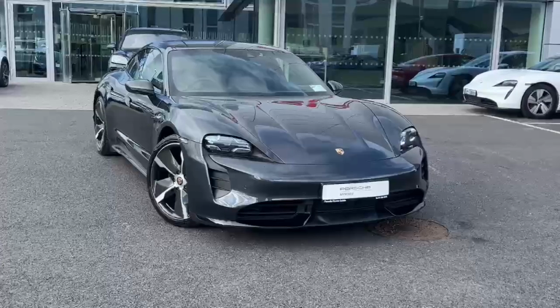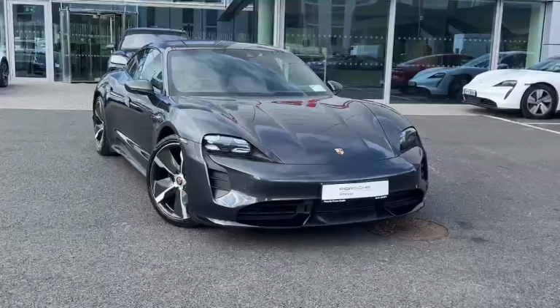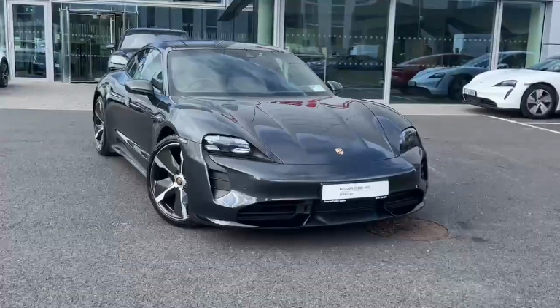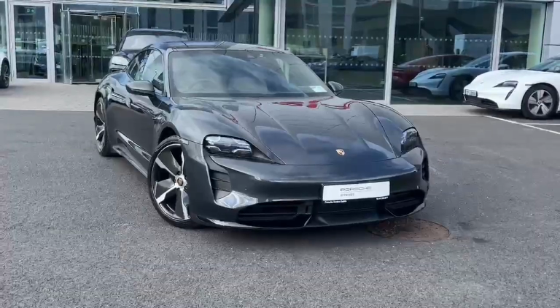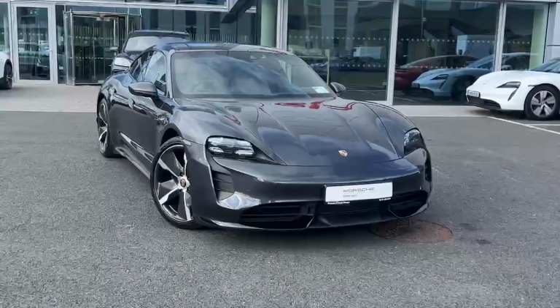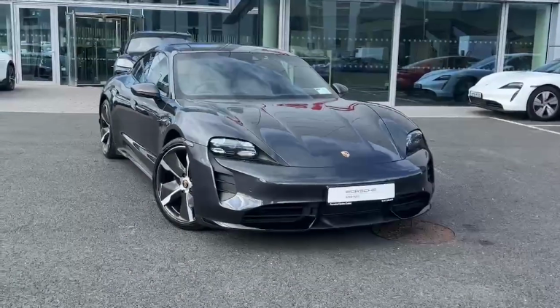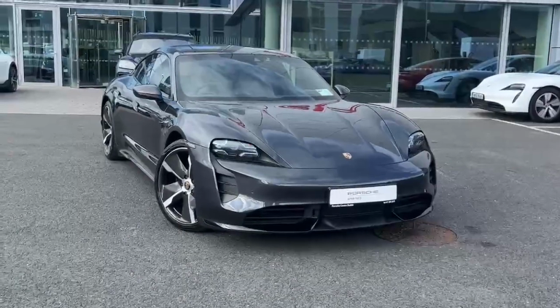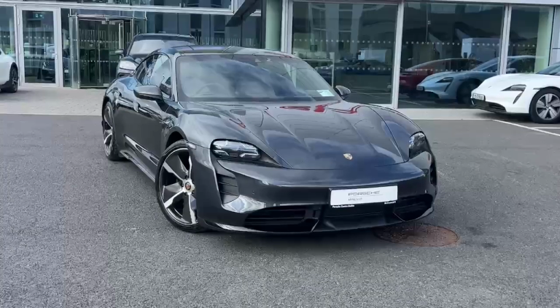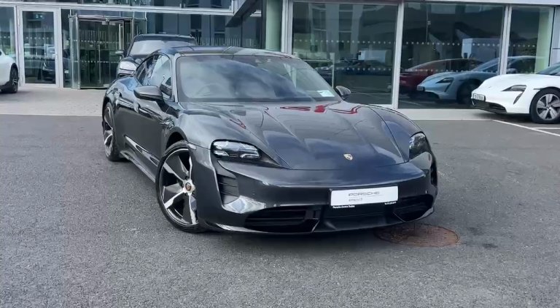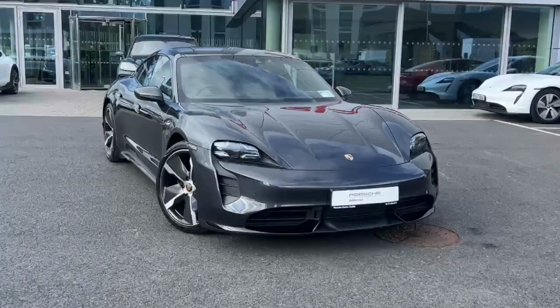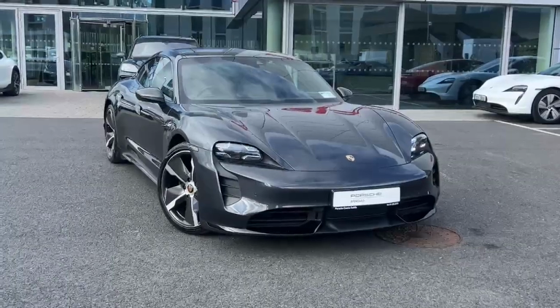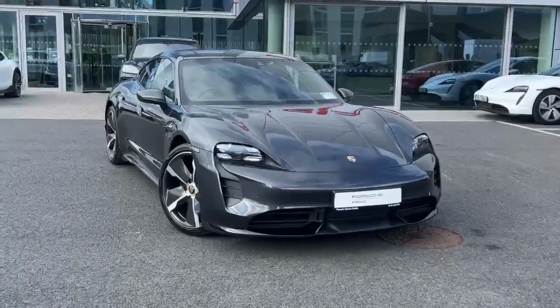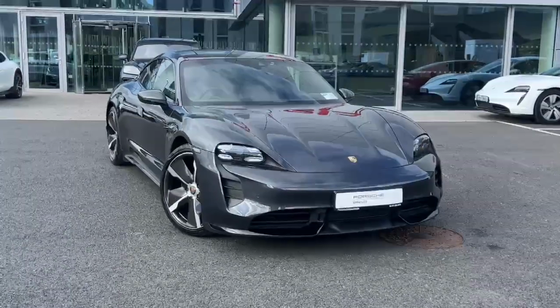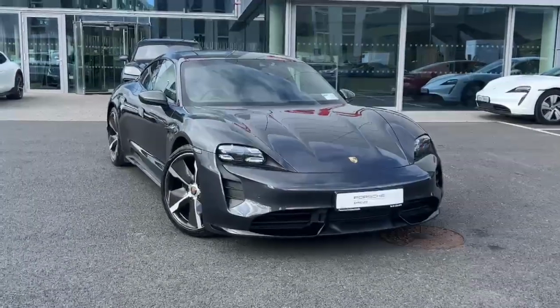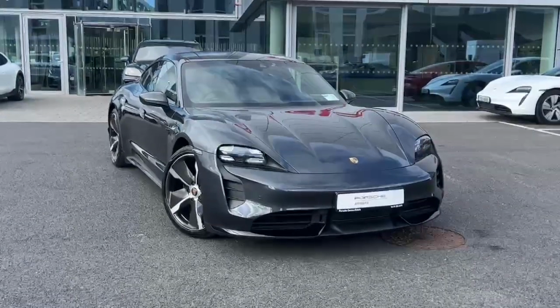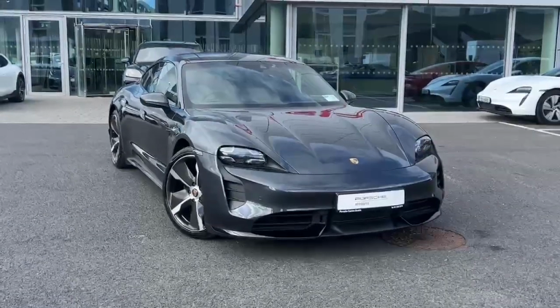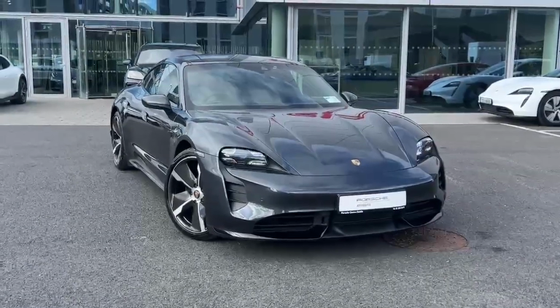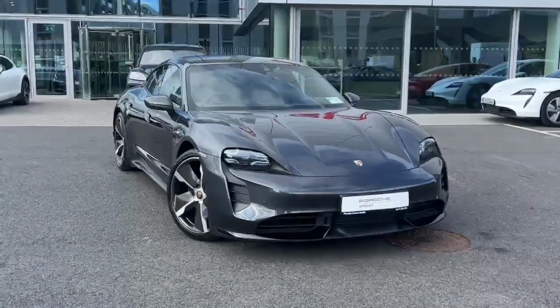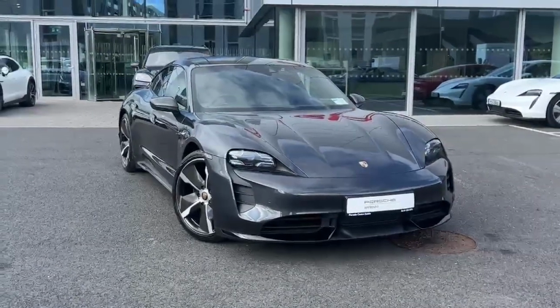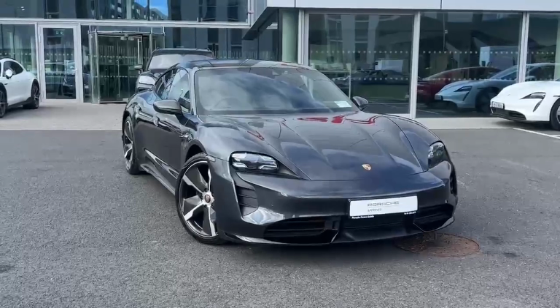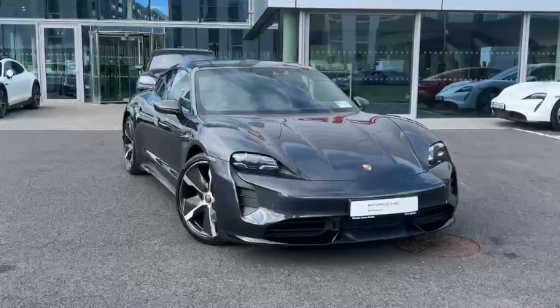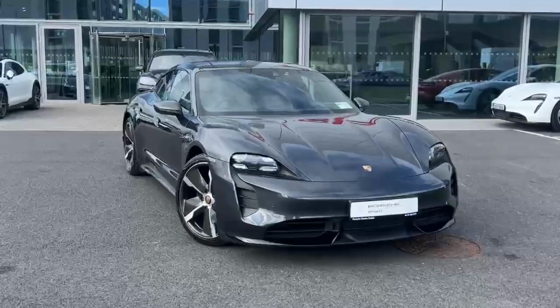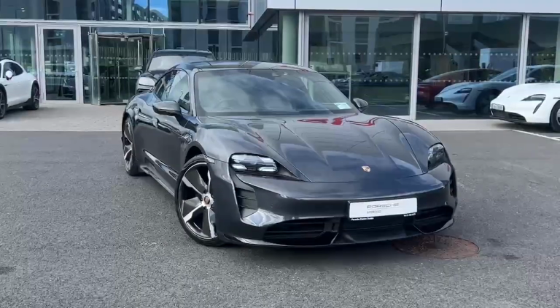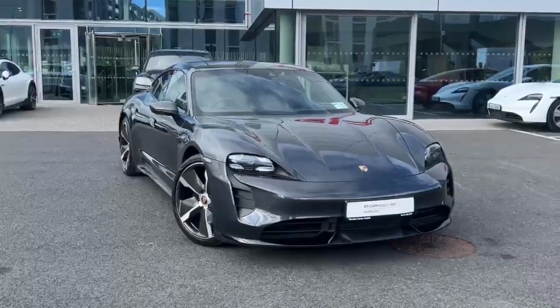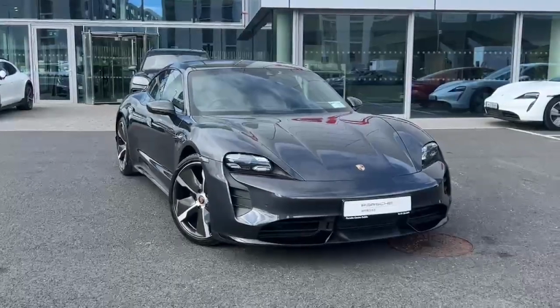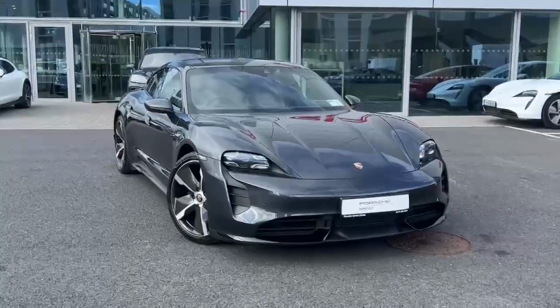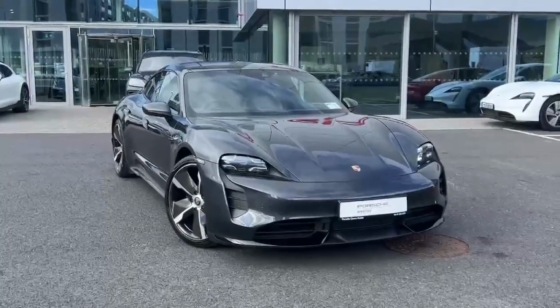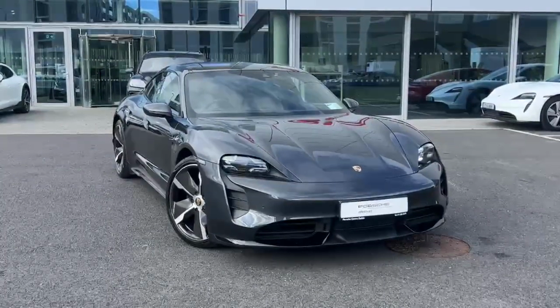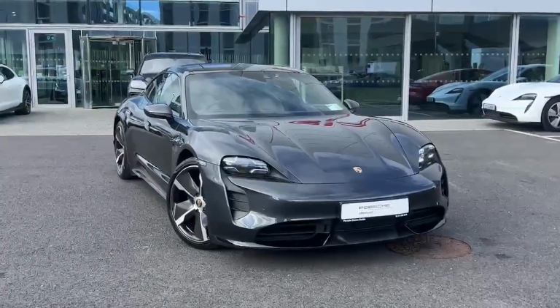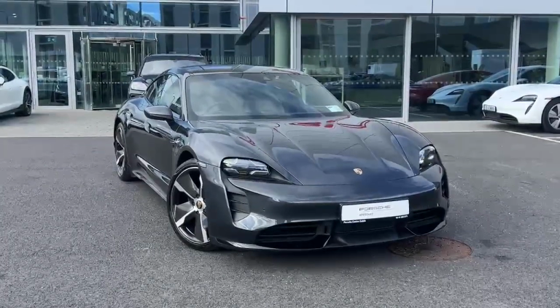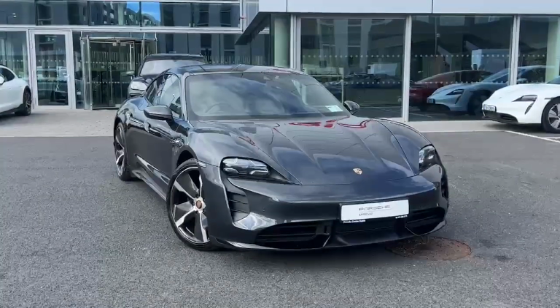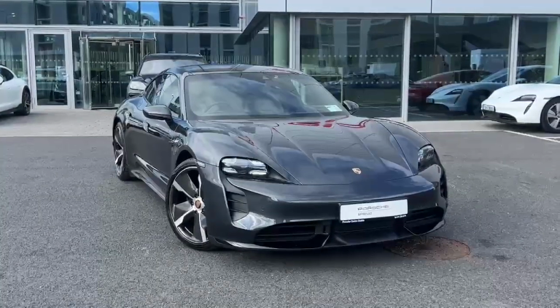Hi and welcome to Porsche Centre Dublin Online. Today we have this 2020 Porsche Taycan Turbo.